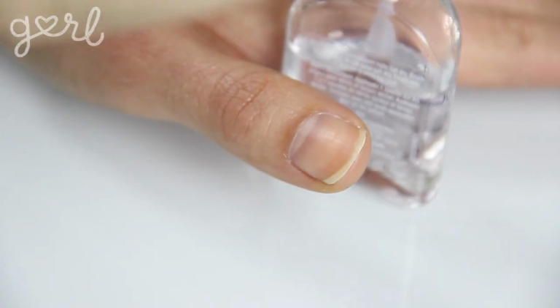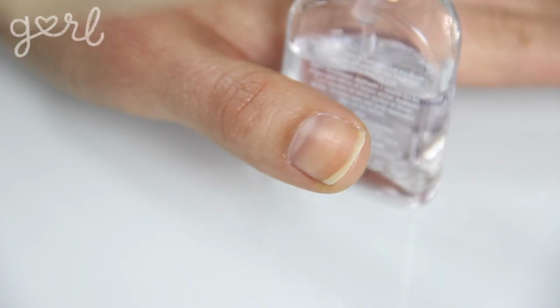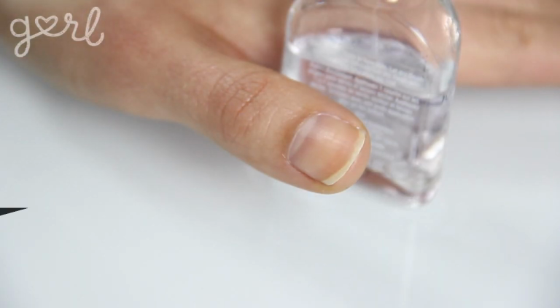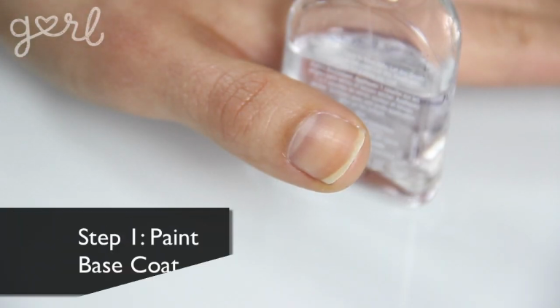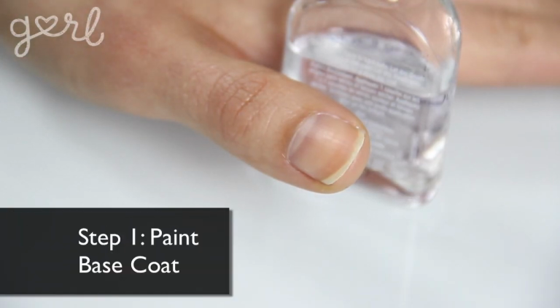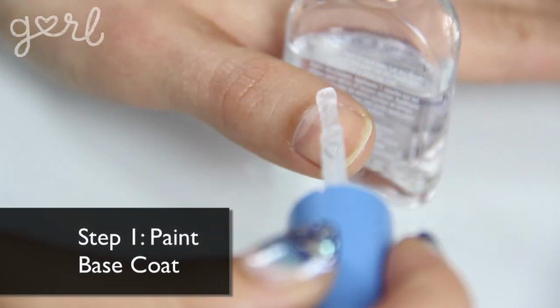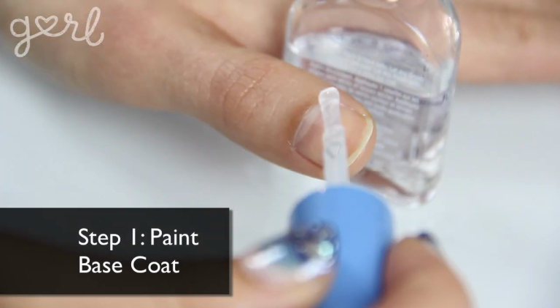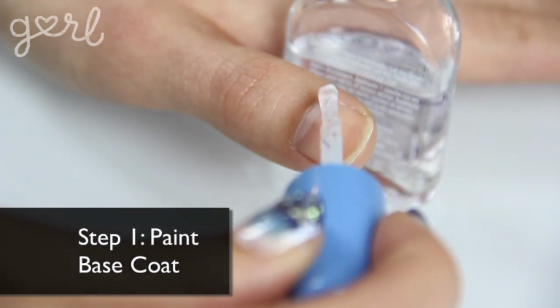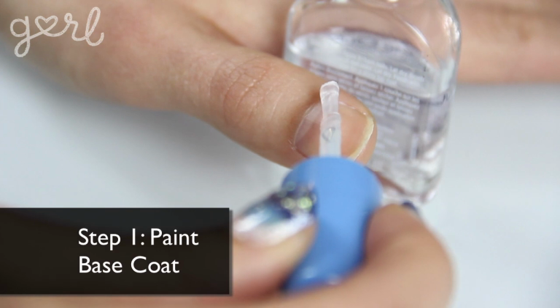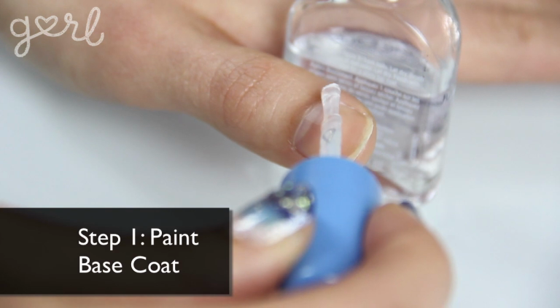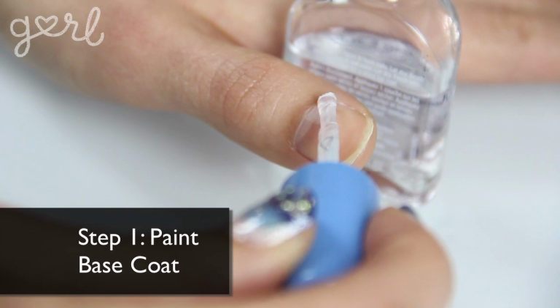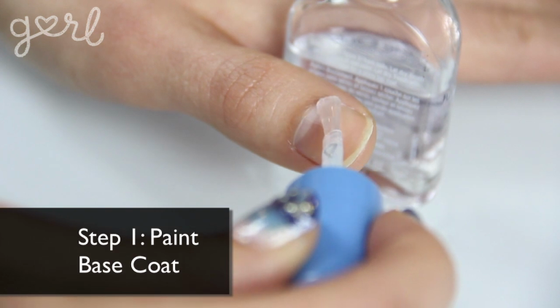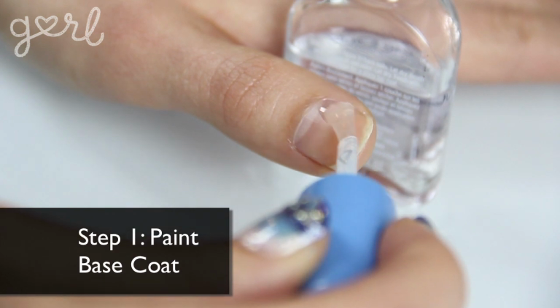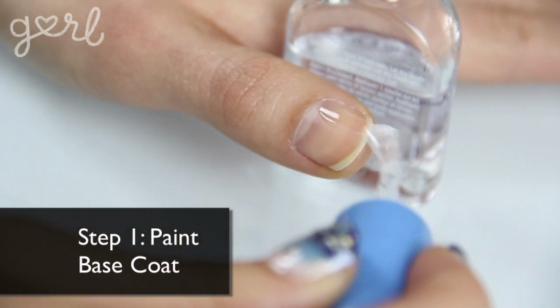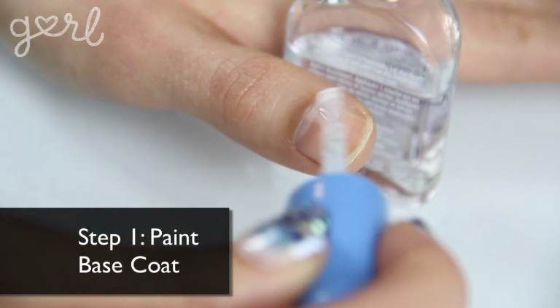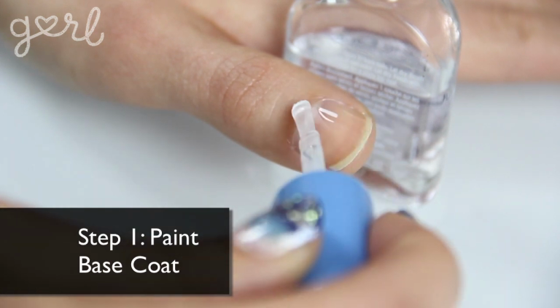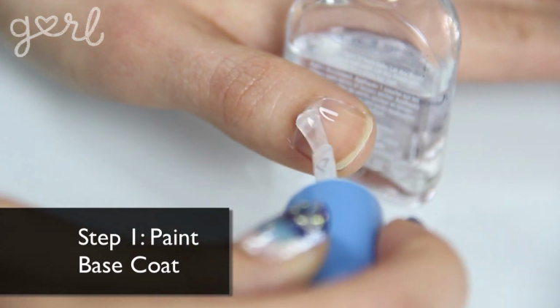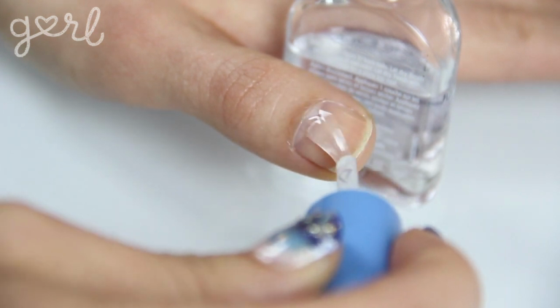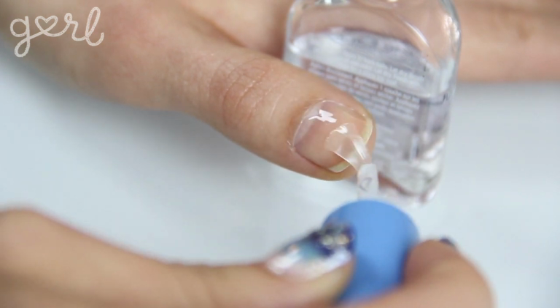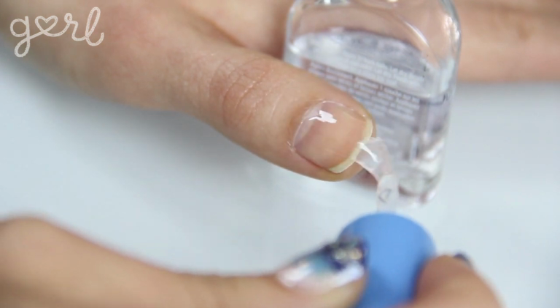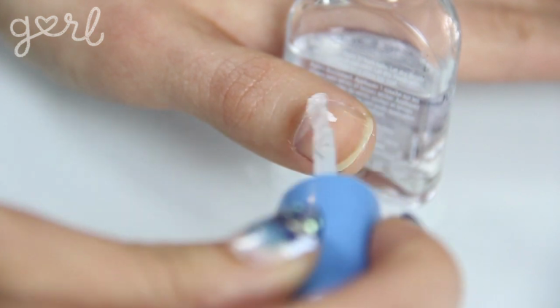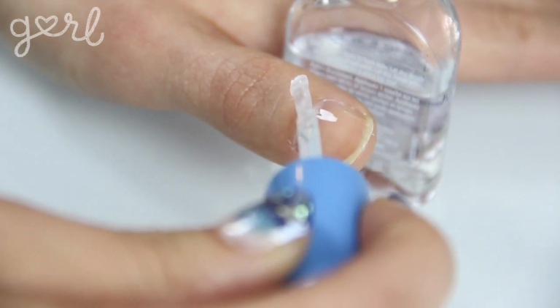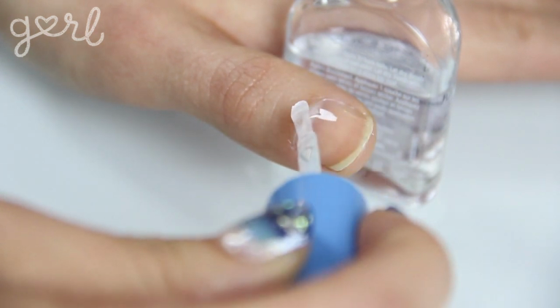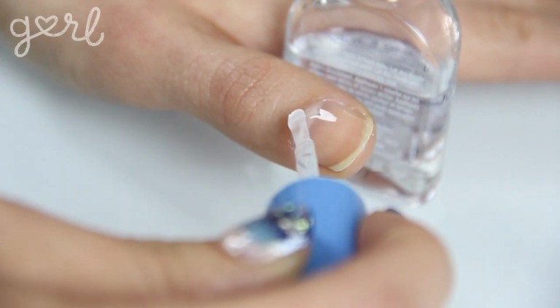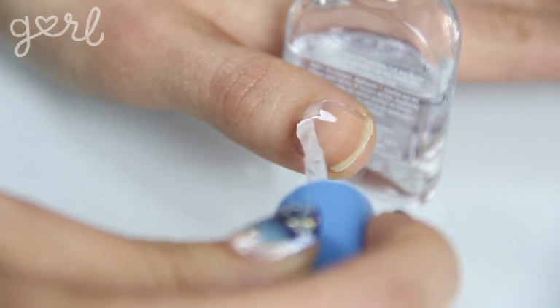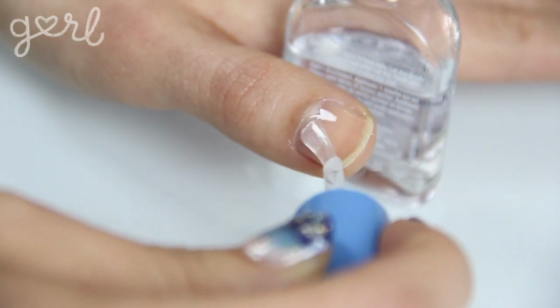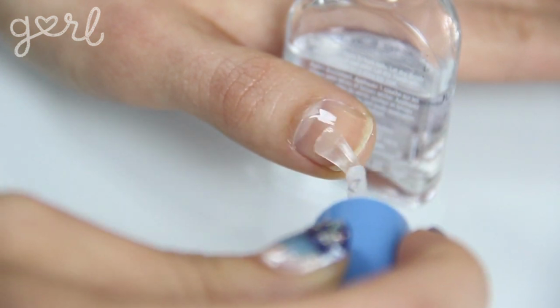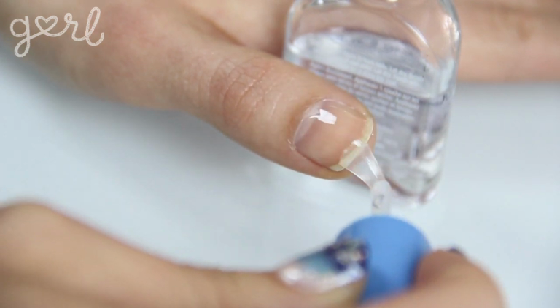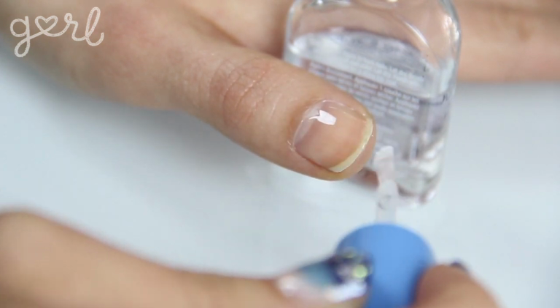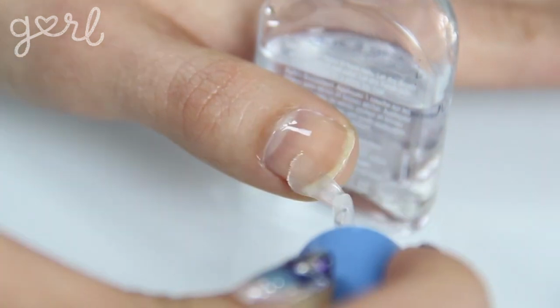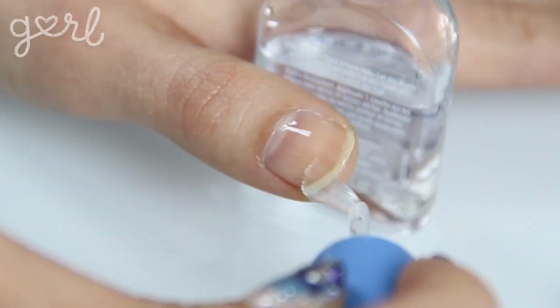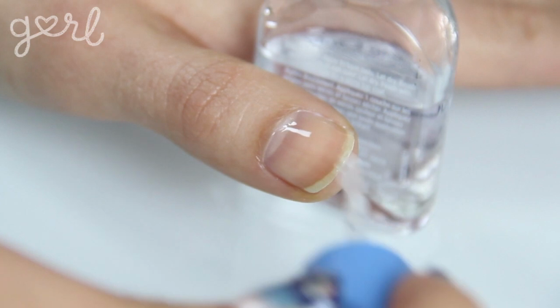Step one: paint your base coat onto your nail. The base coat helps to bond the polish to your nail while also smoothing your nail out to ensure that the polish paints on smoother.